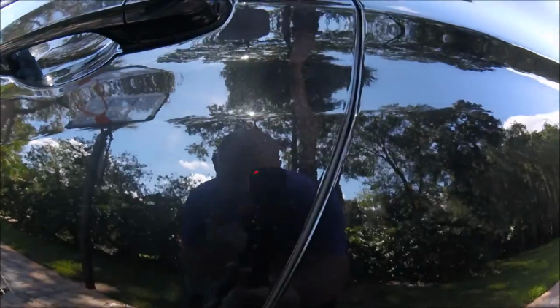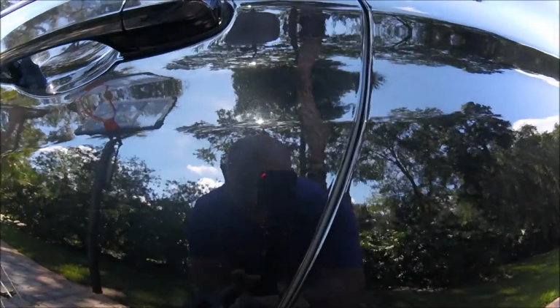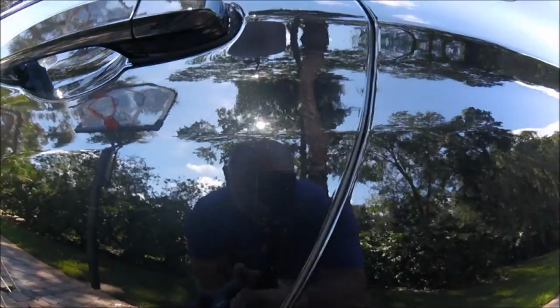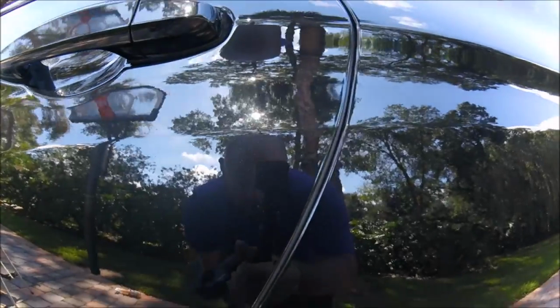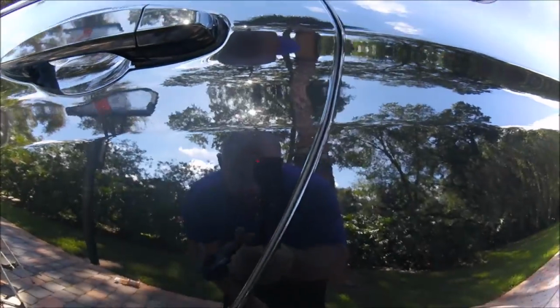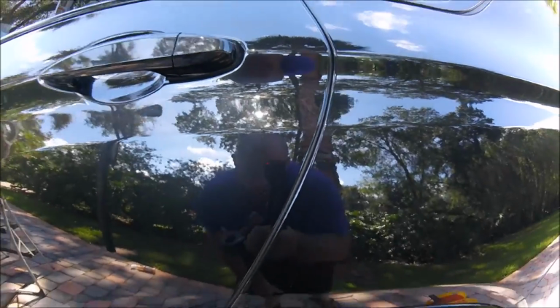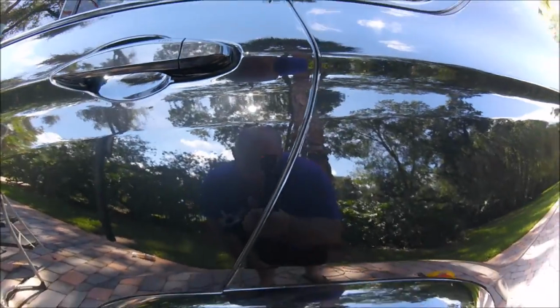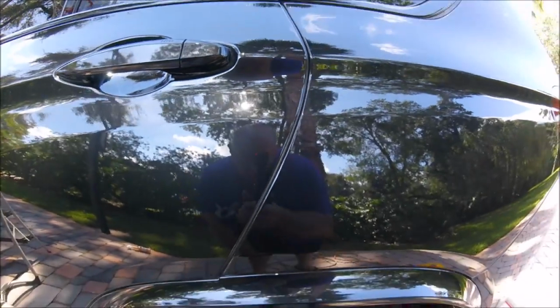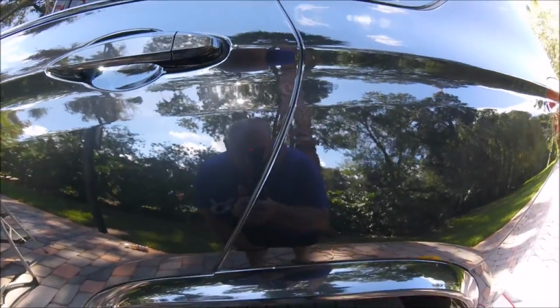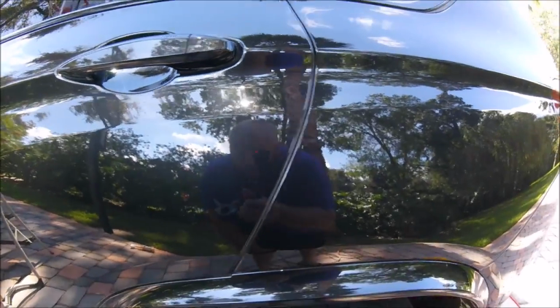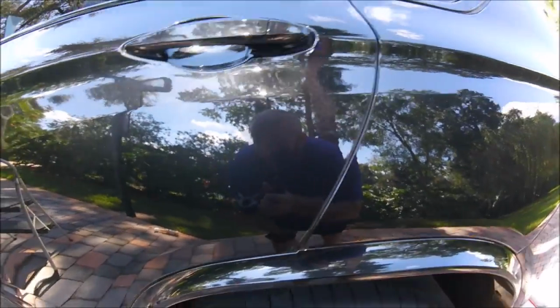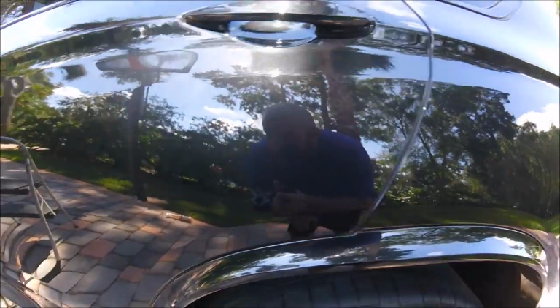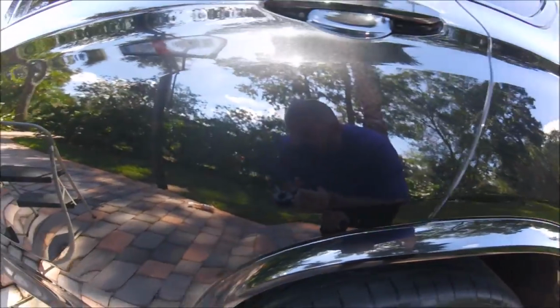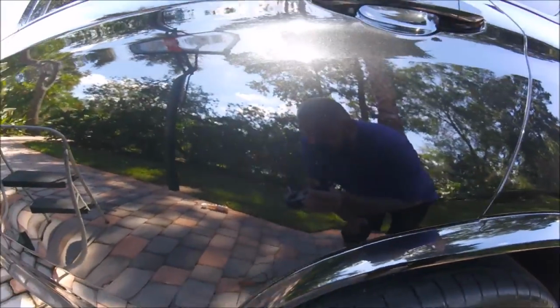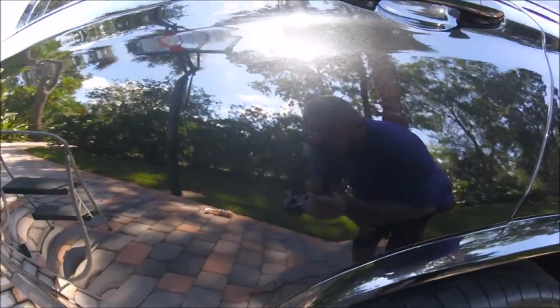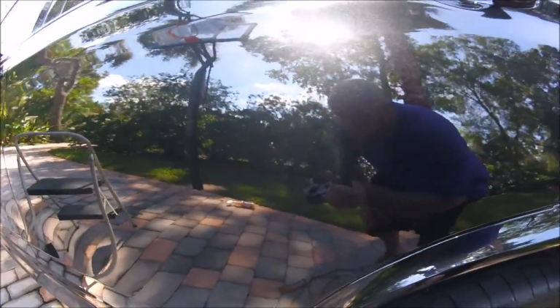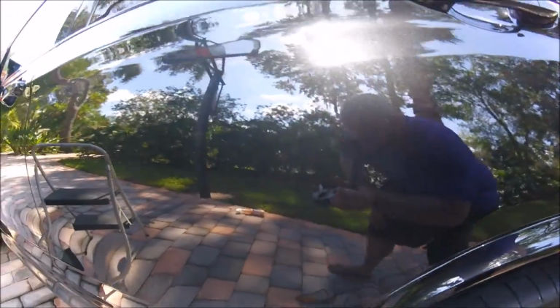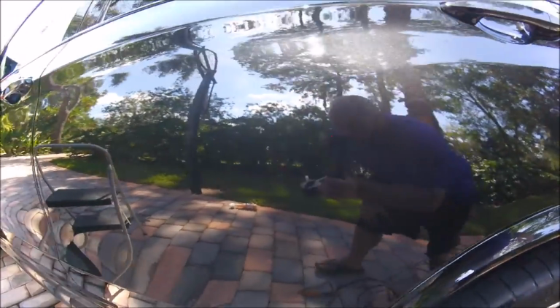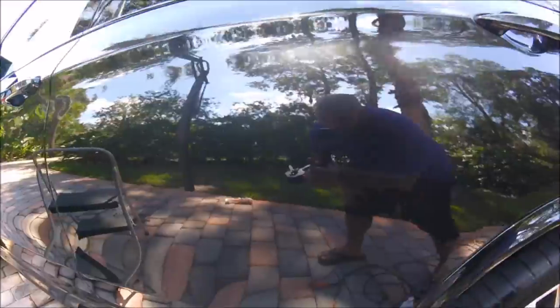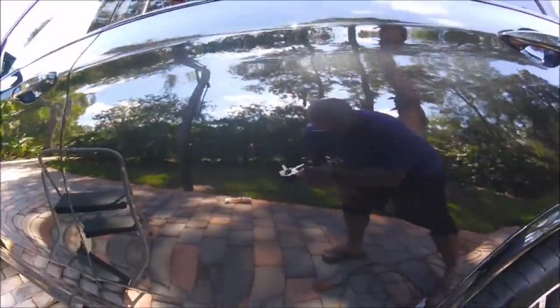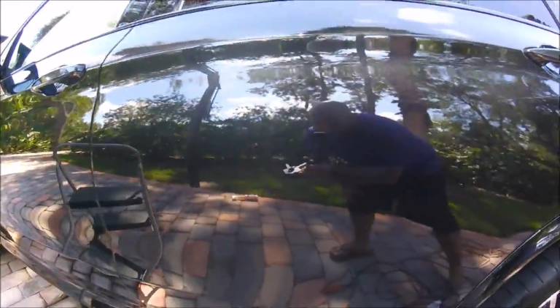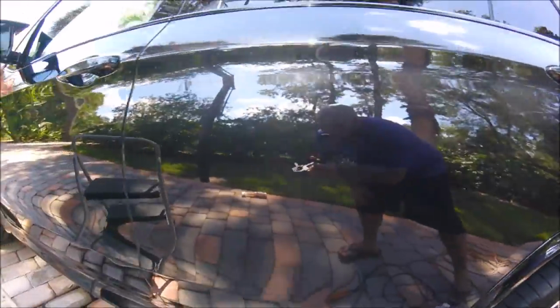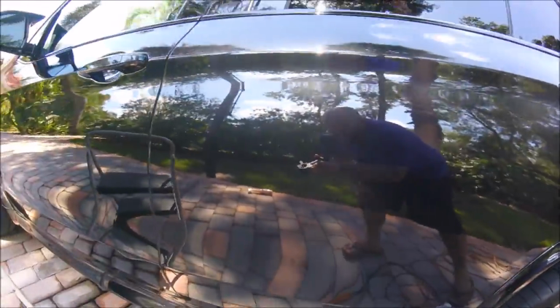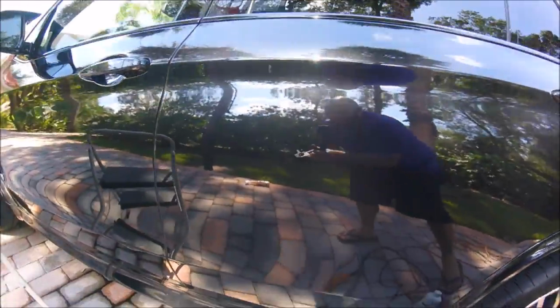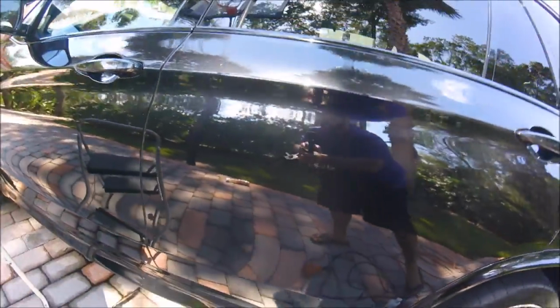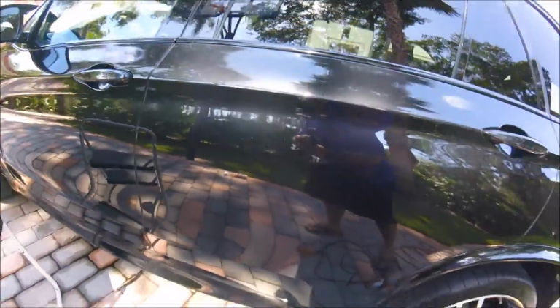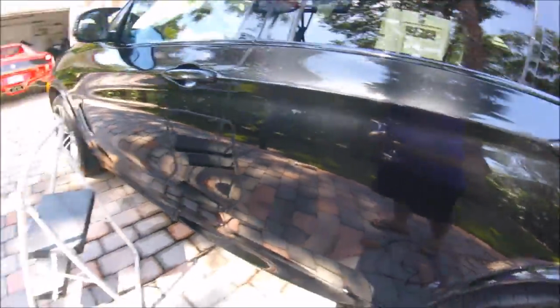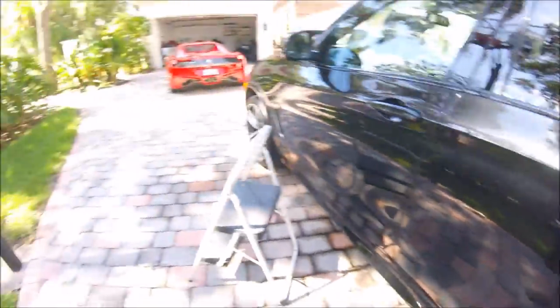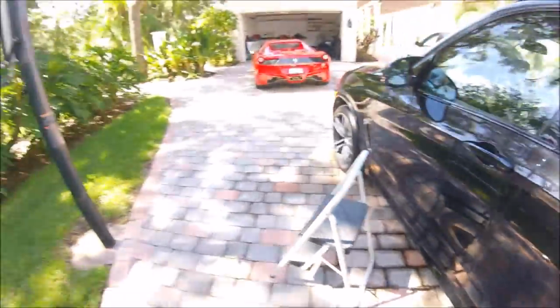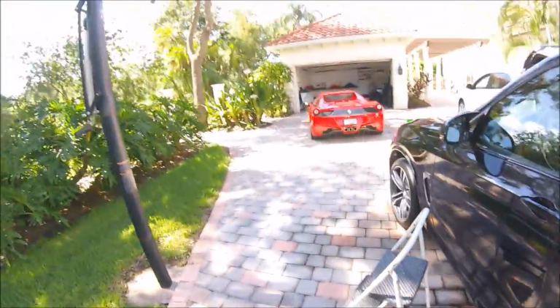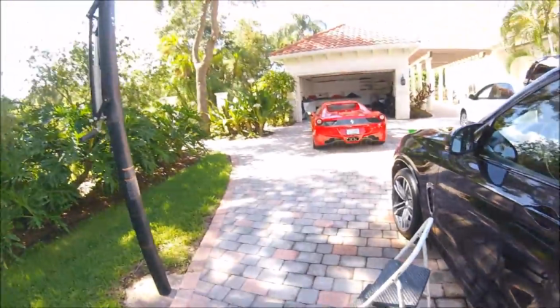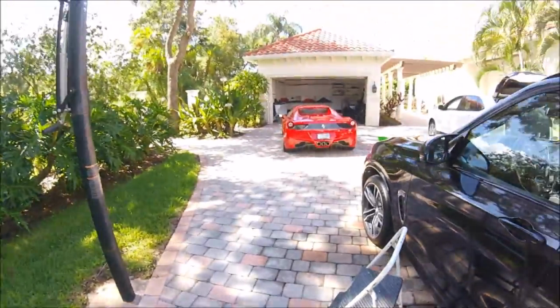Scratch is all gone. Looks amazing. Now on to the Ferrari.